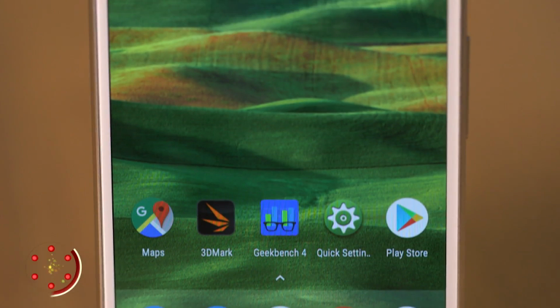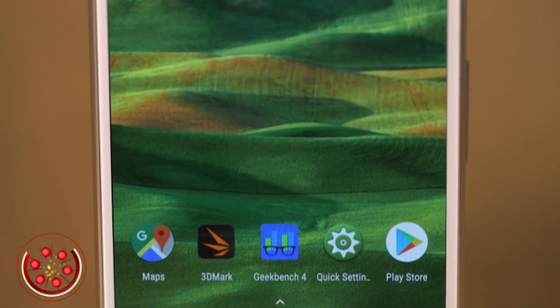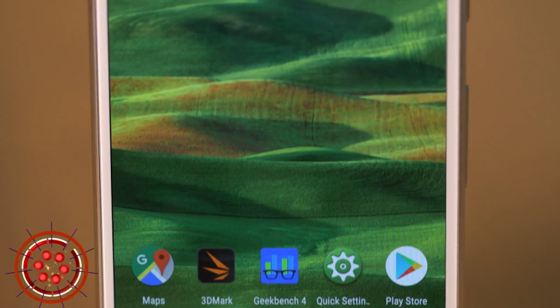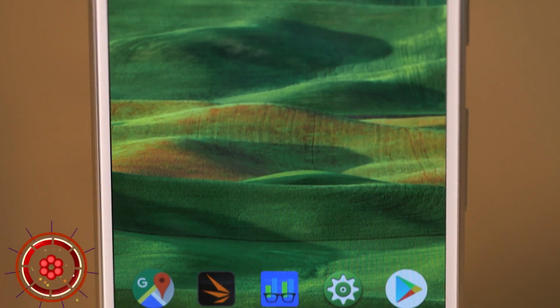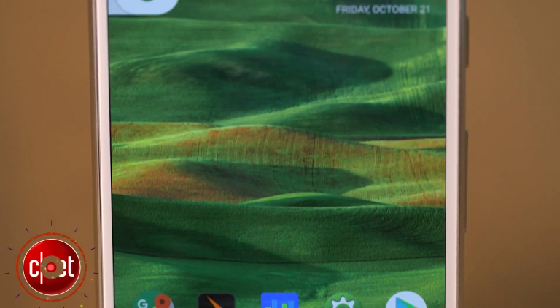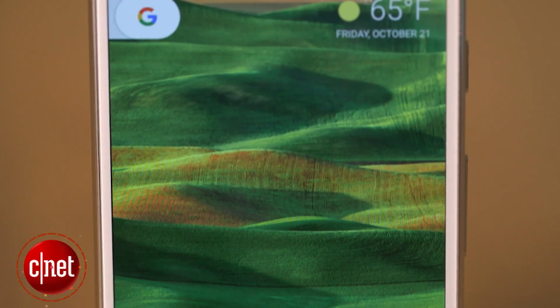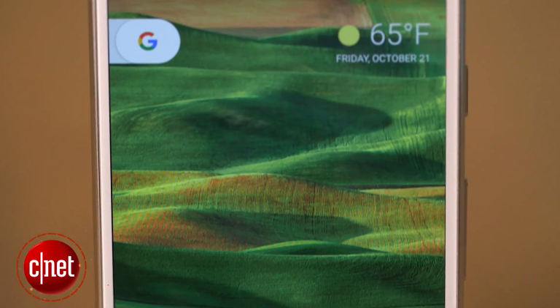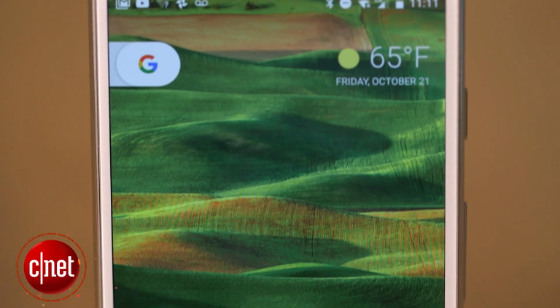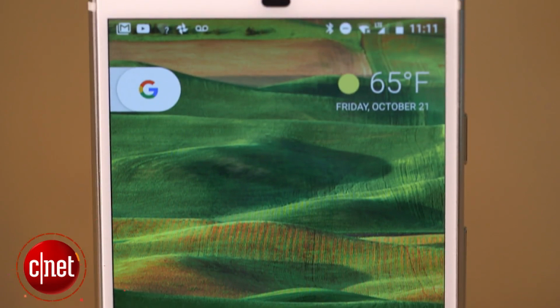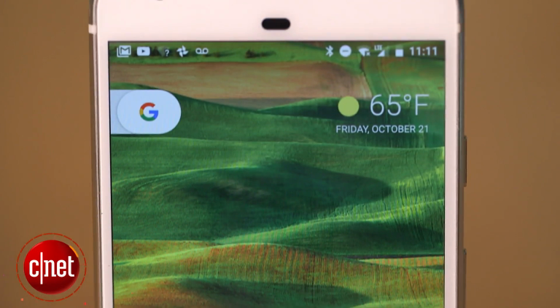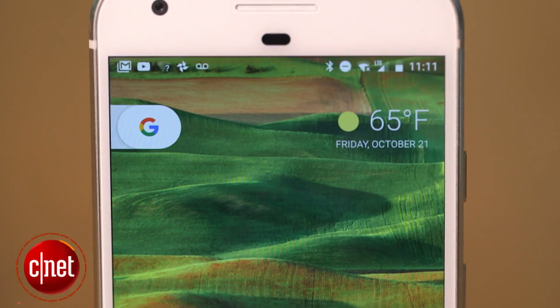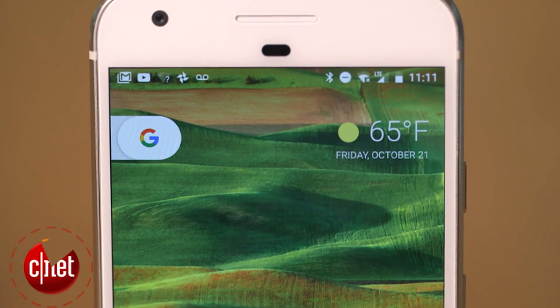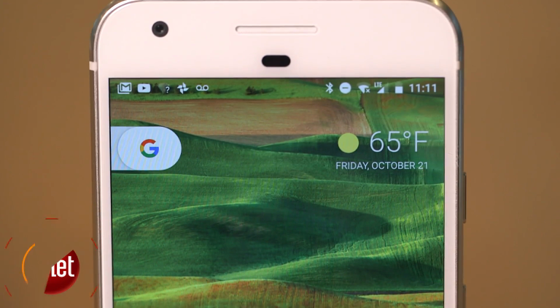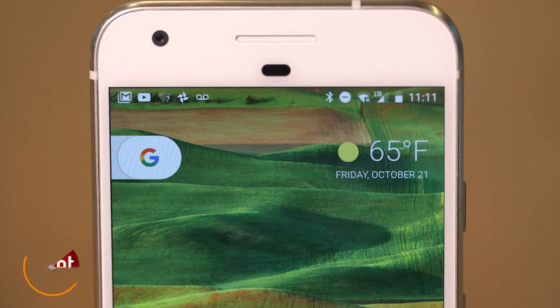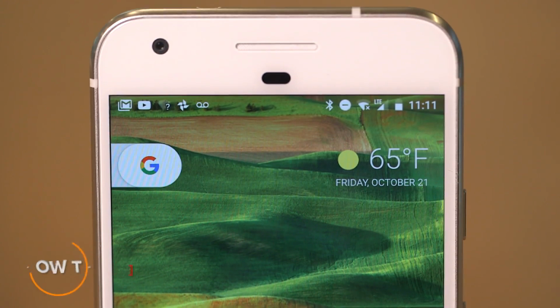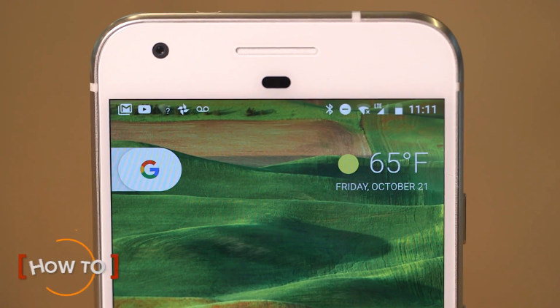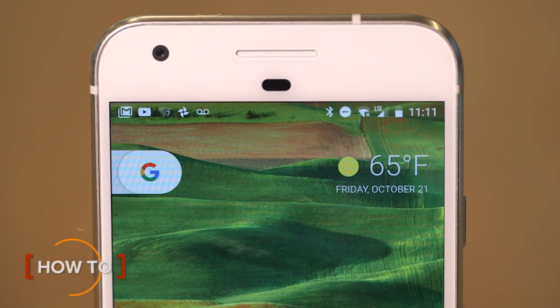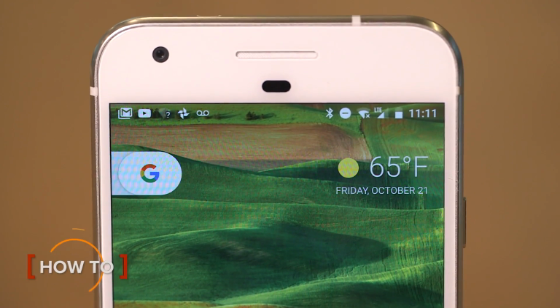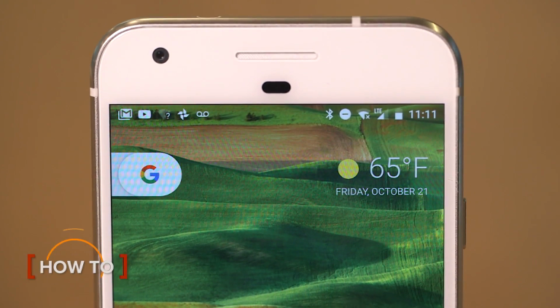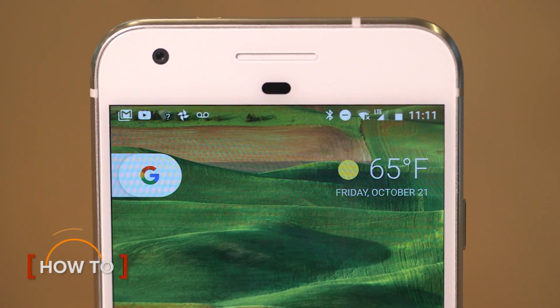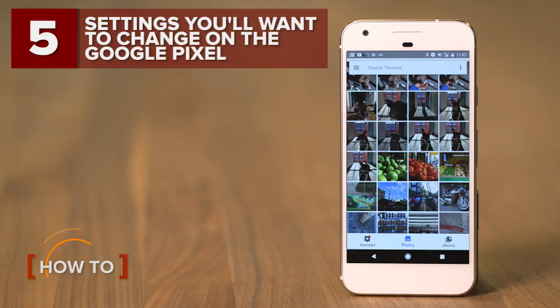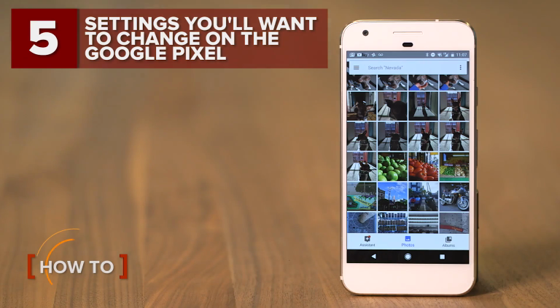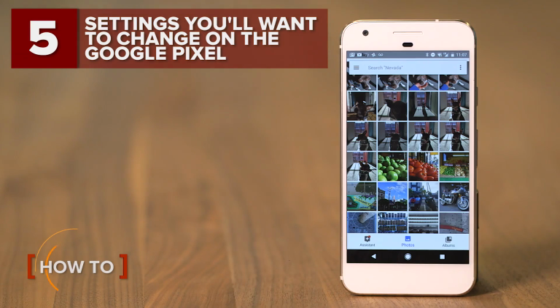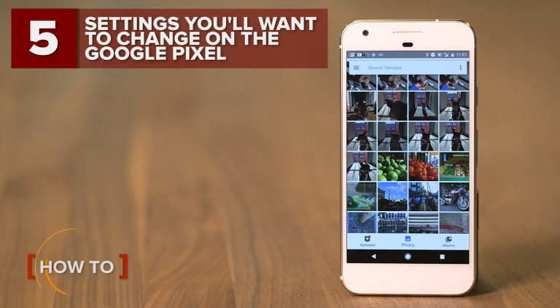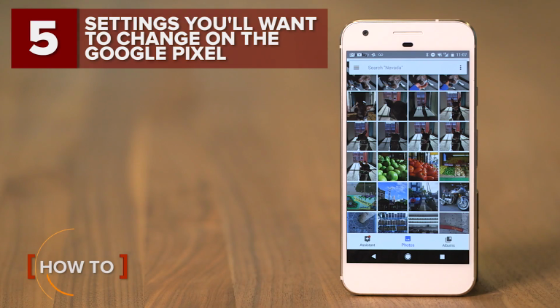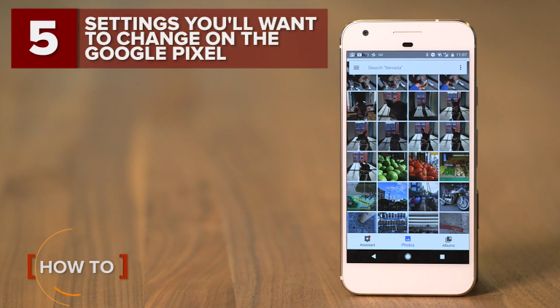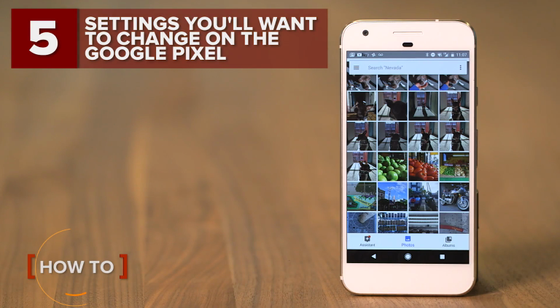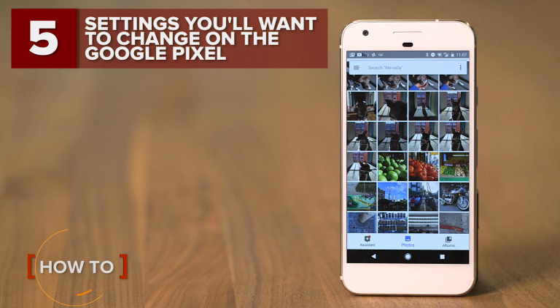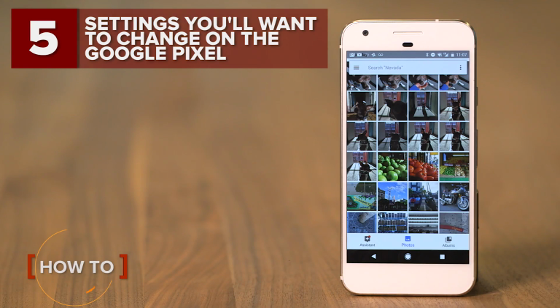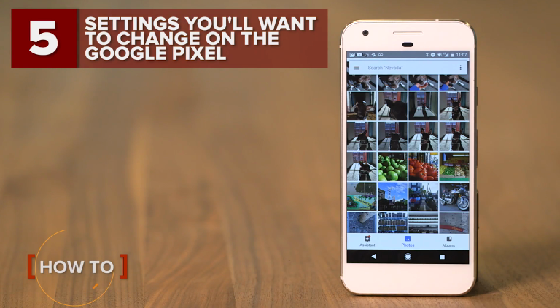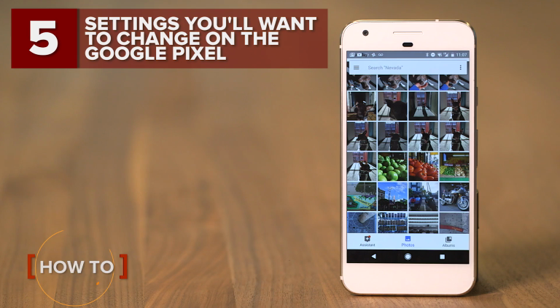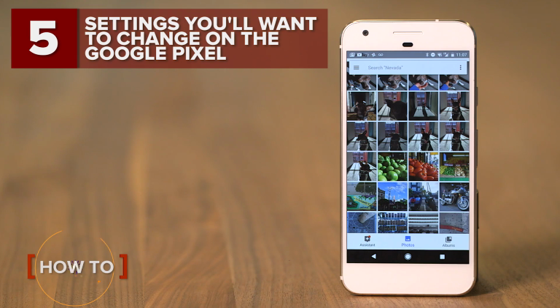Google's Pixel phone has plenty of settings to tweak. Here are five things you can change right now.